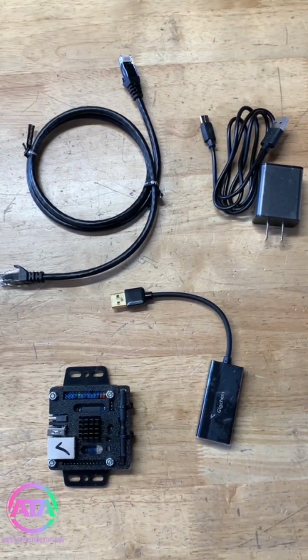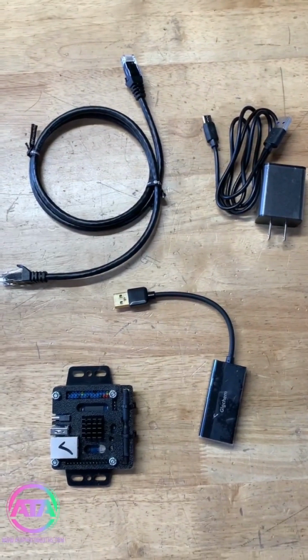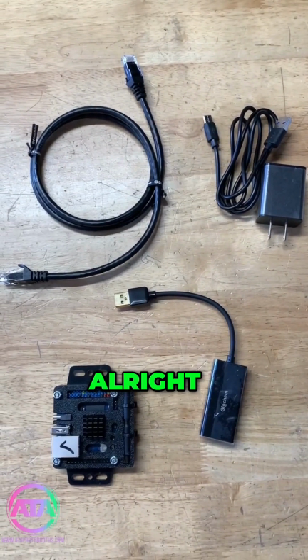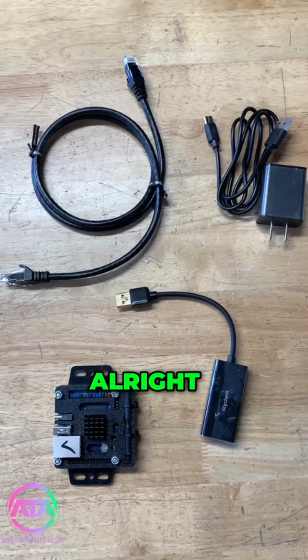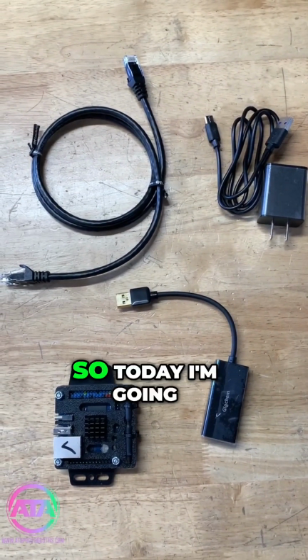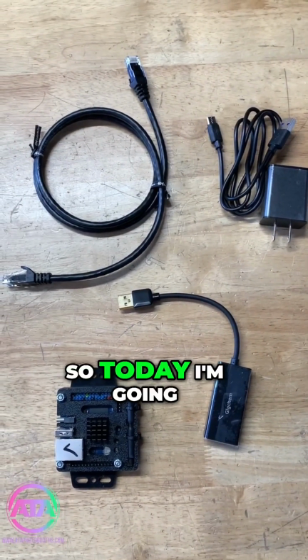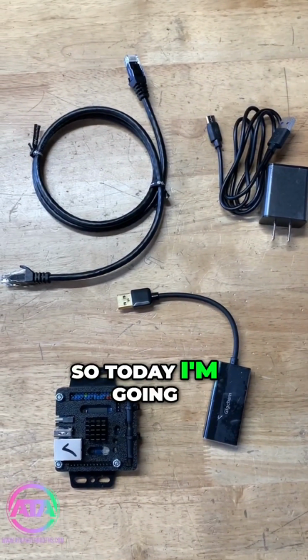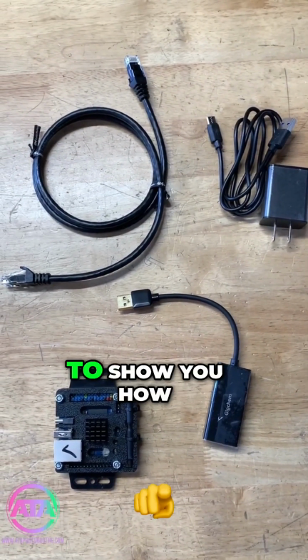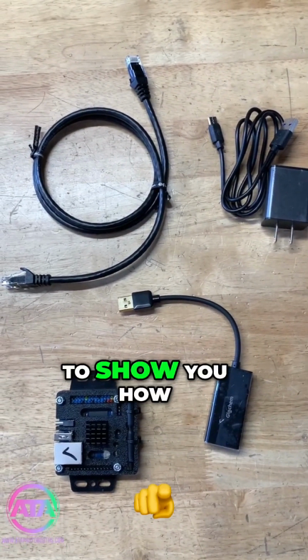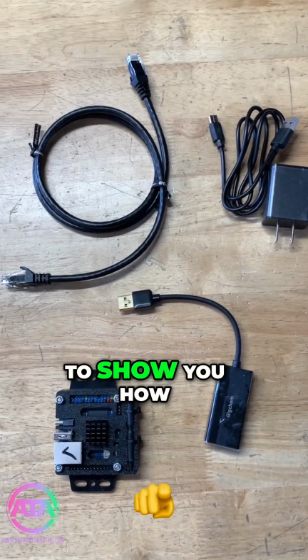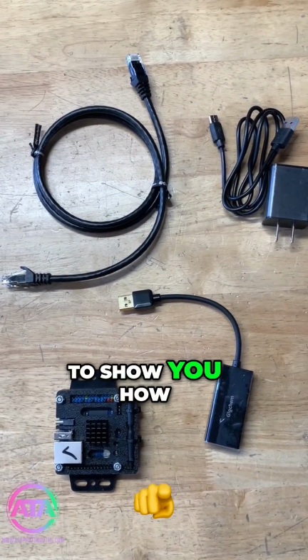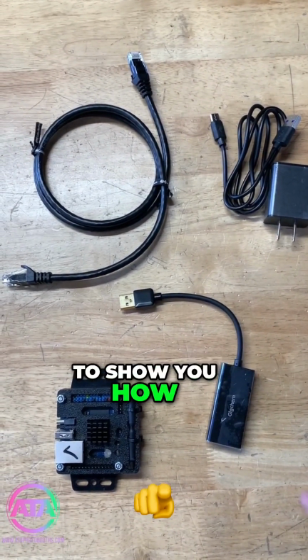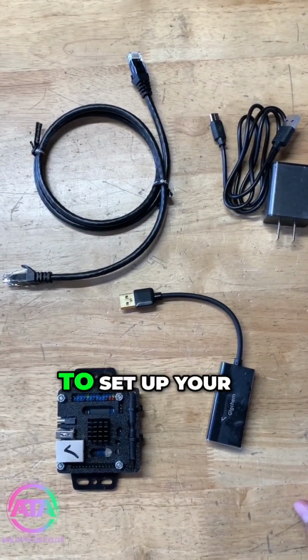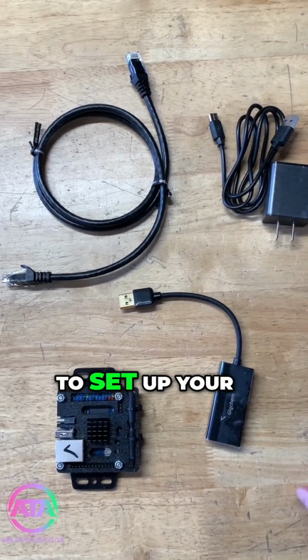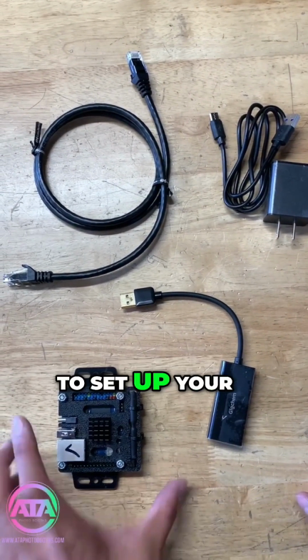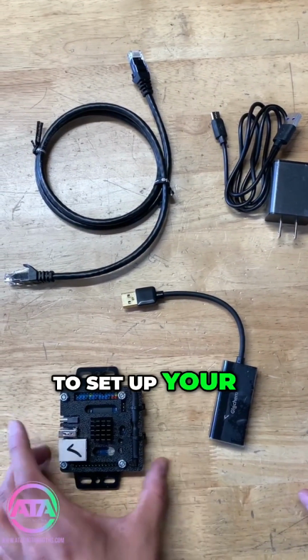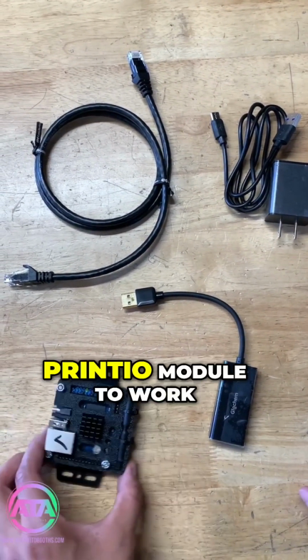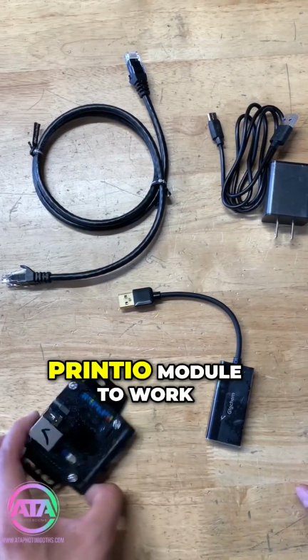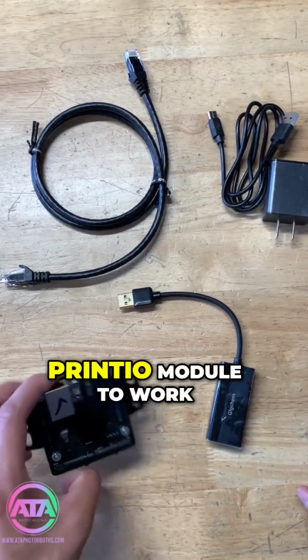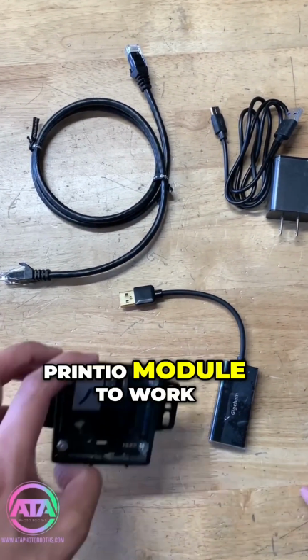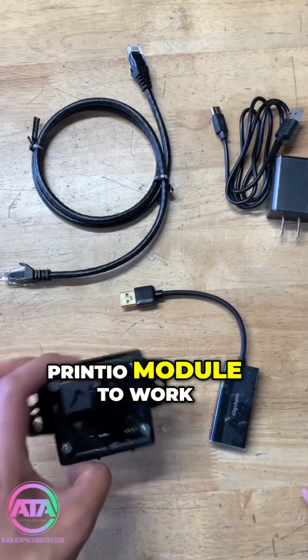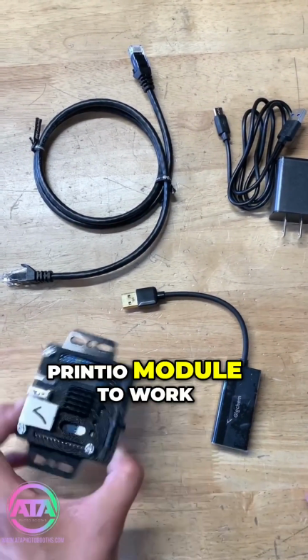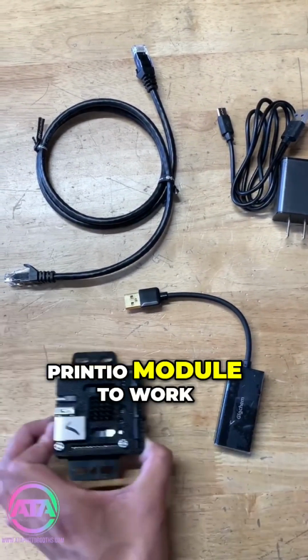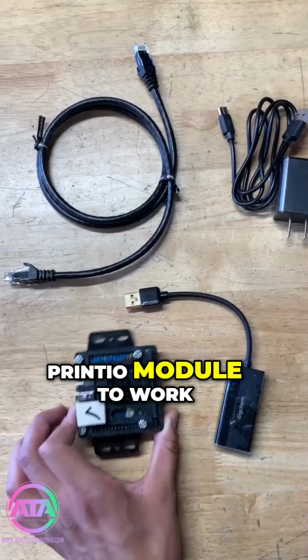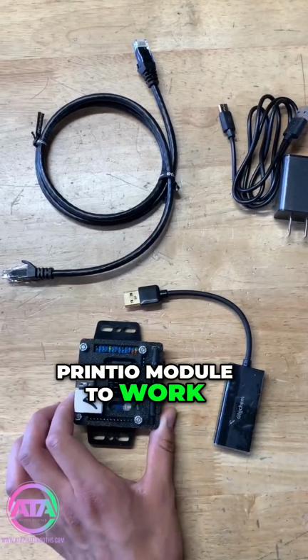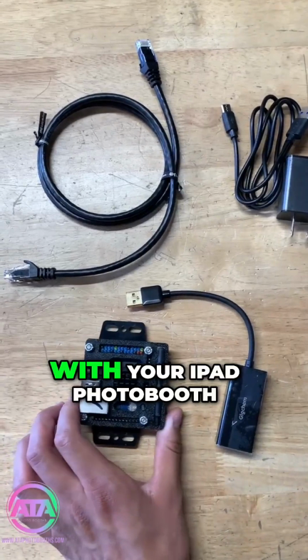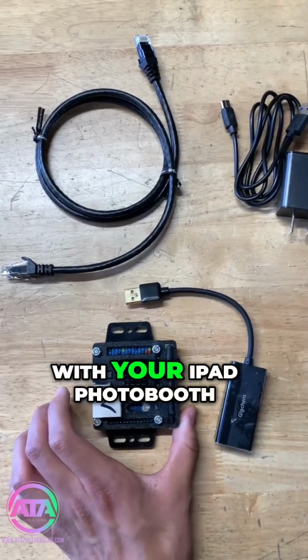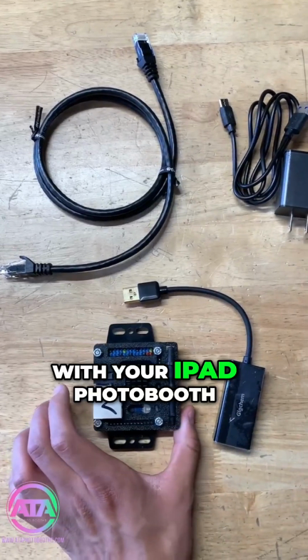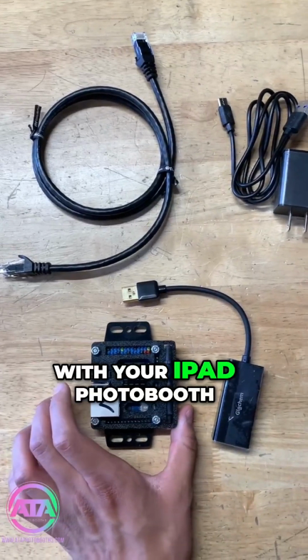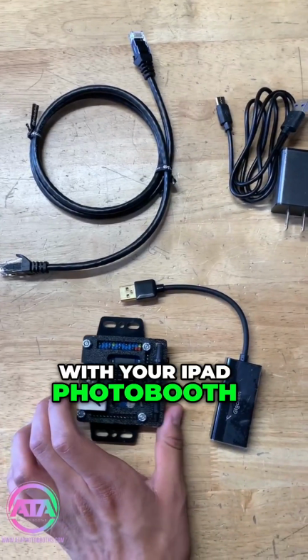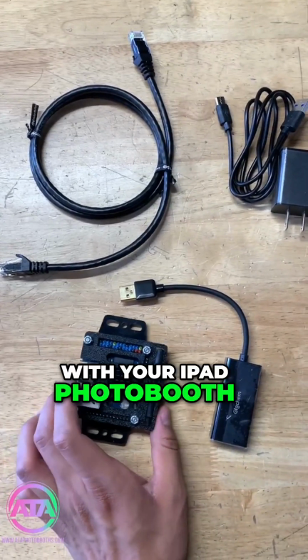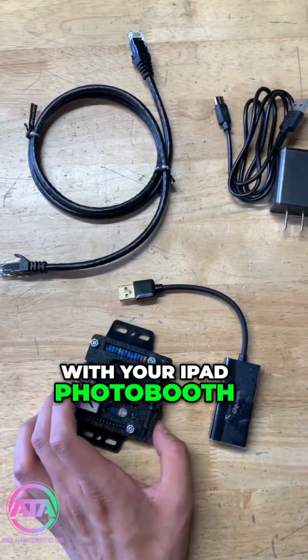Today I'm going to show you how to set up your Princeo module to work with your iPad photo booth.